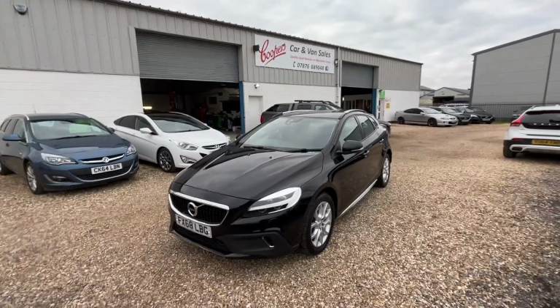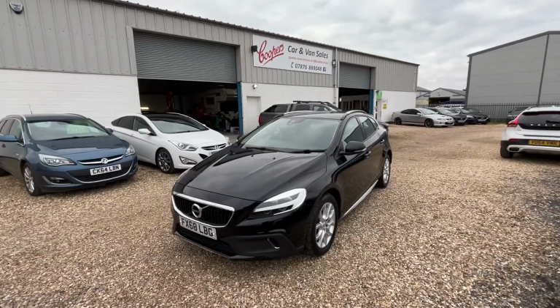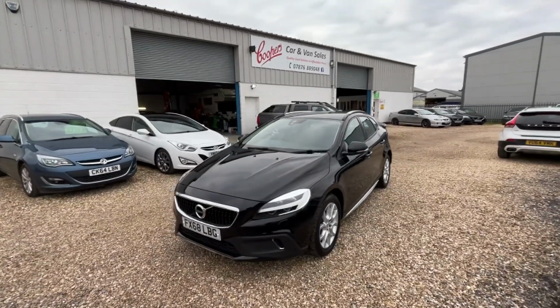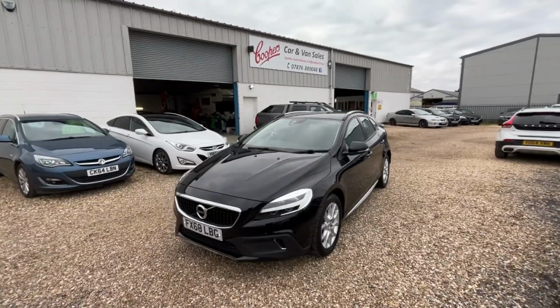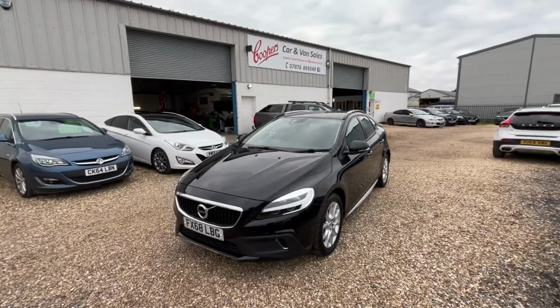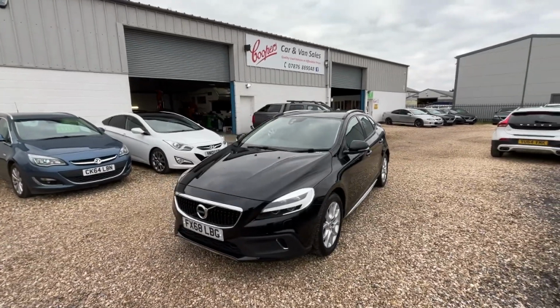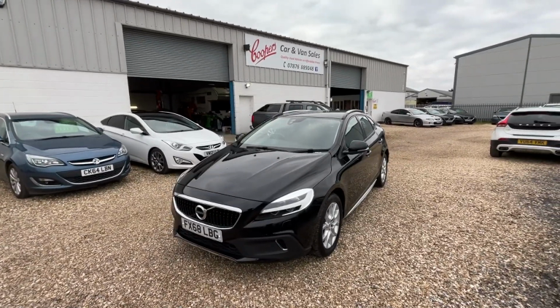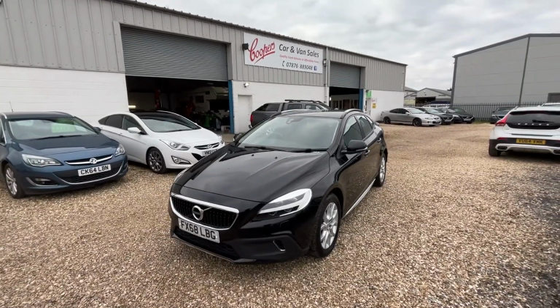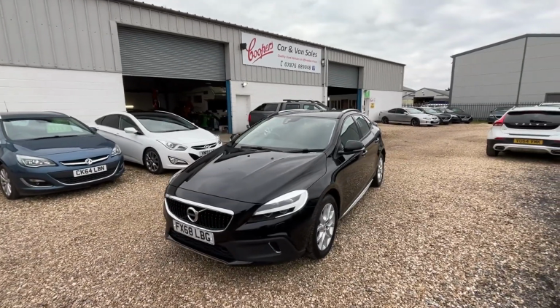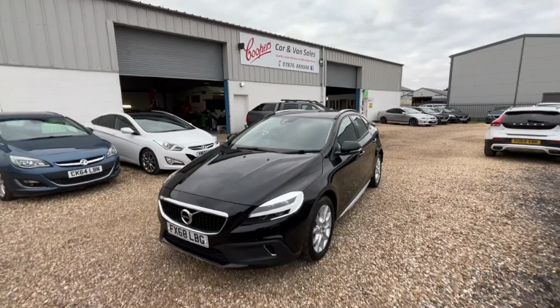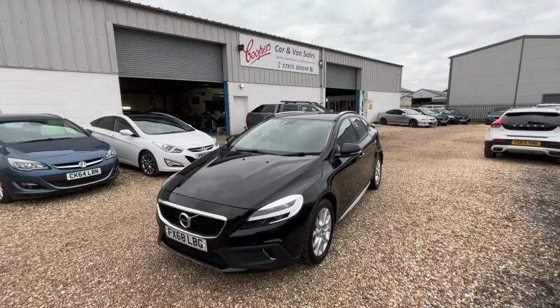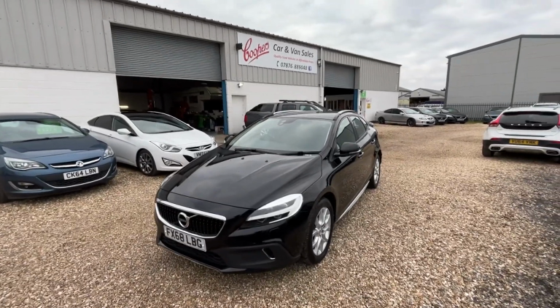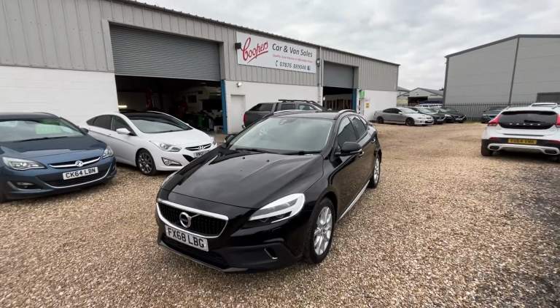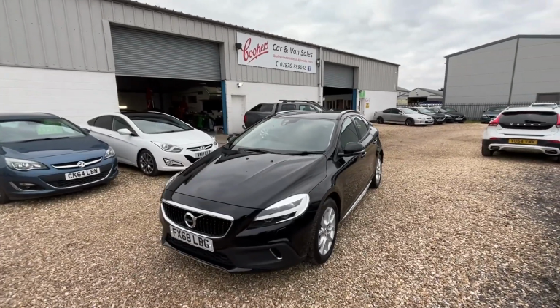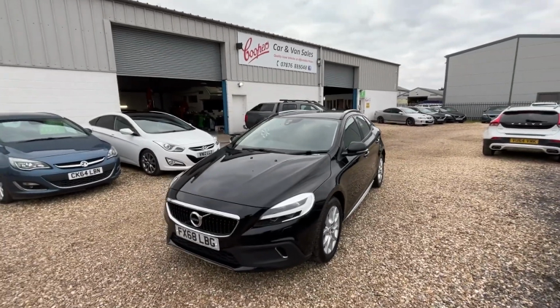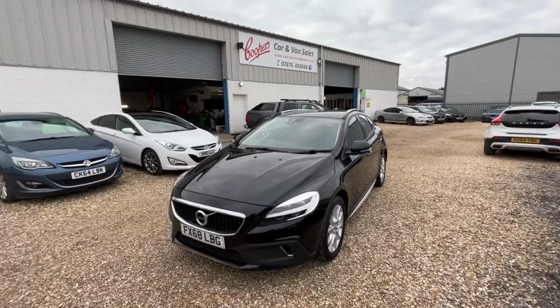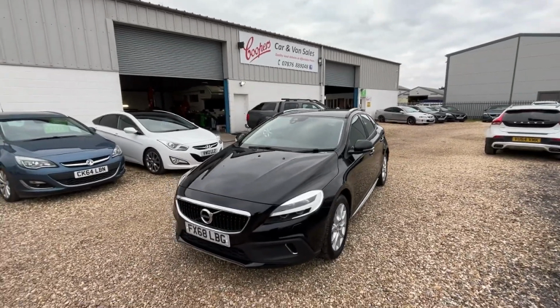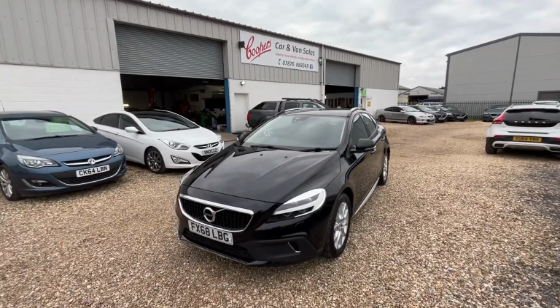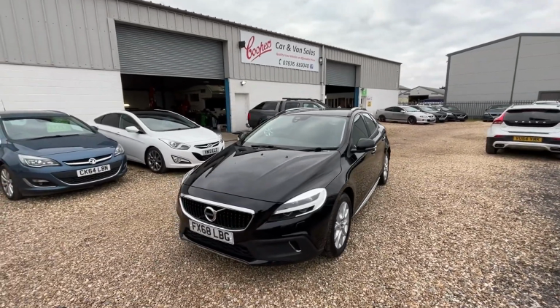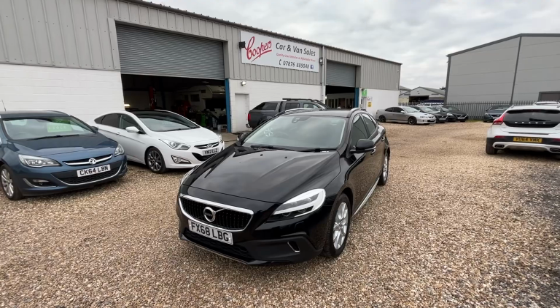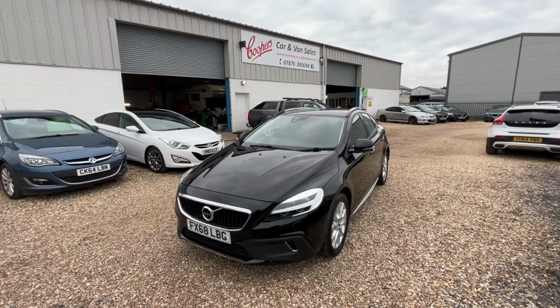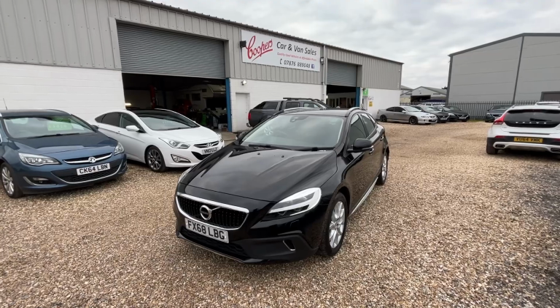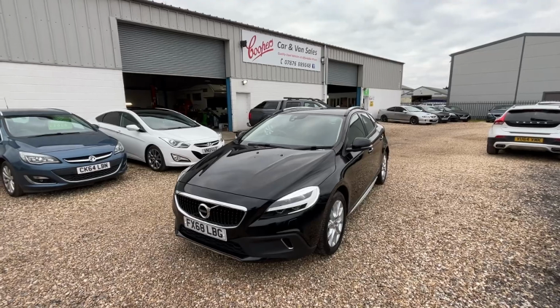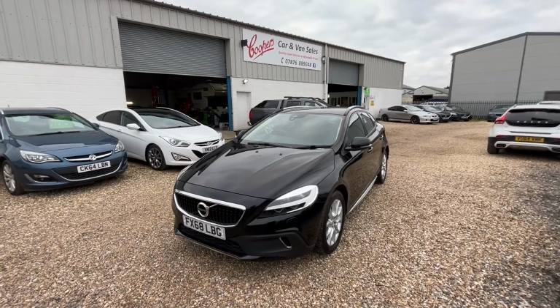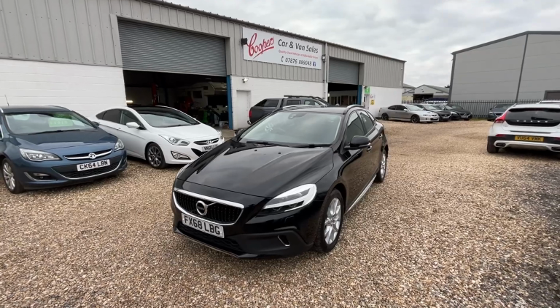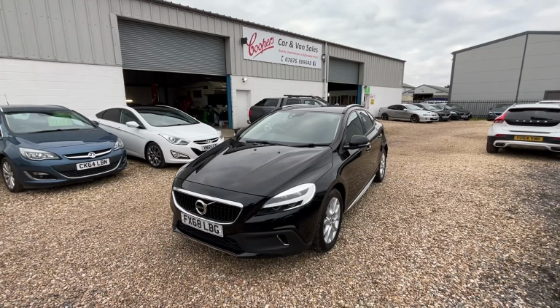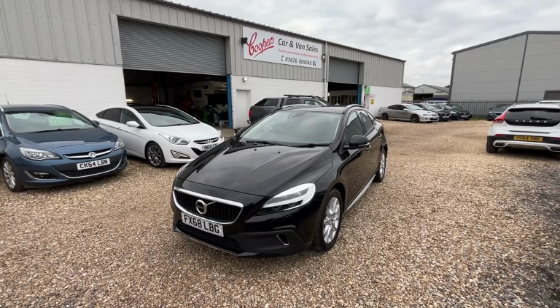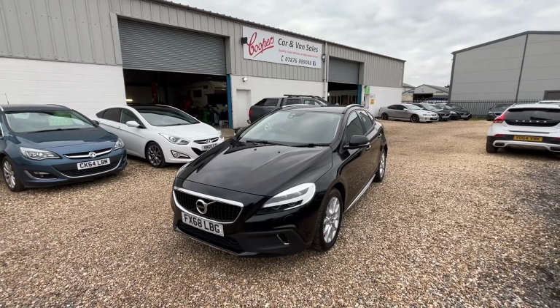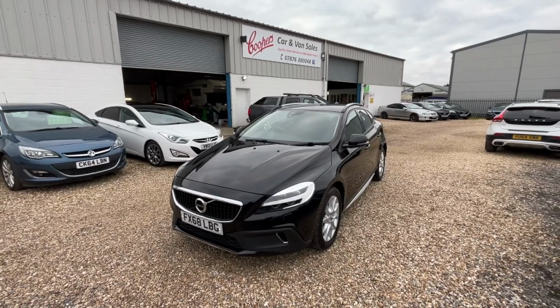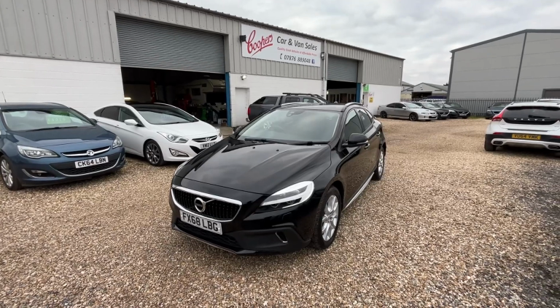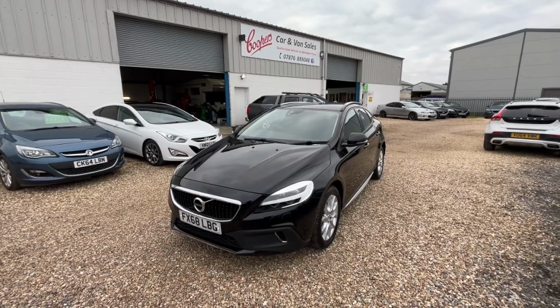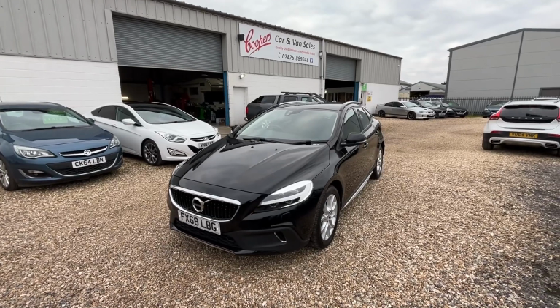Hello and welcome to Cooper's Cars. We're a family-run business and we take a huge amount of pride in the vehicles that we present.